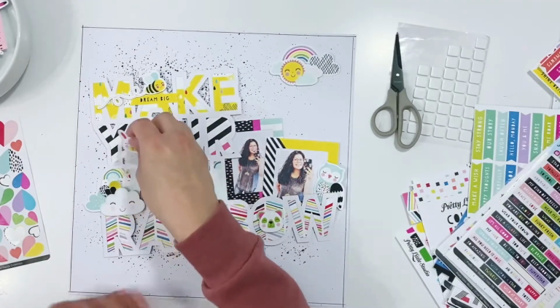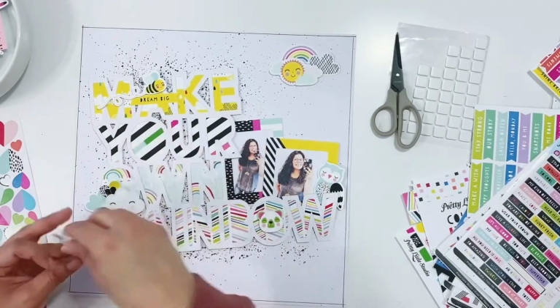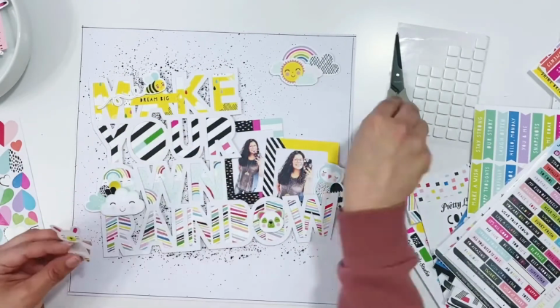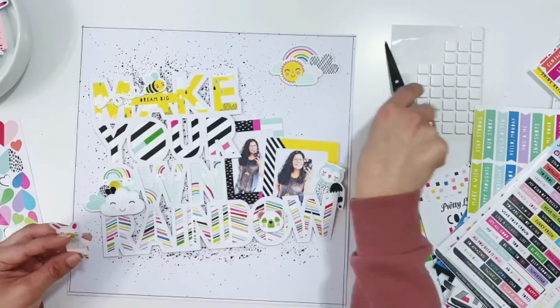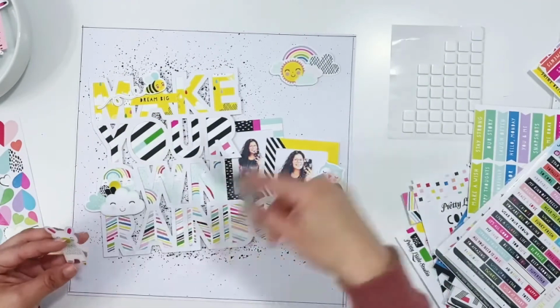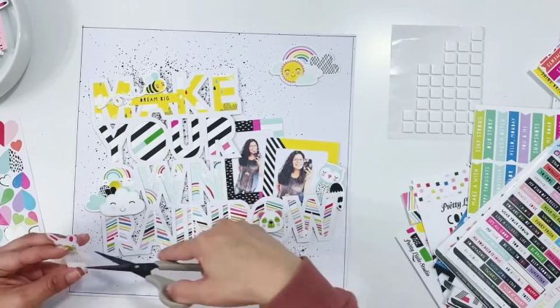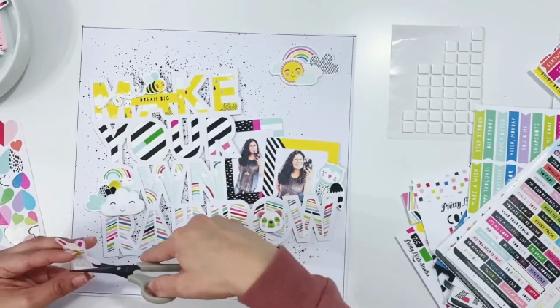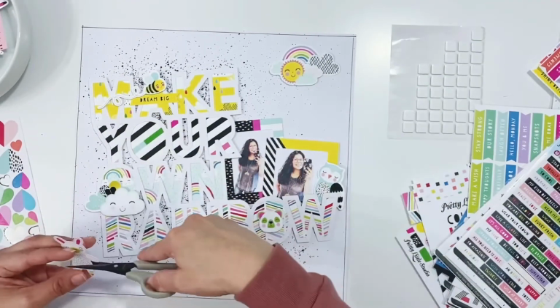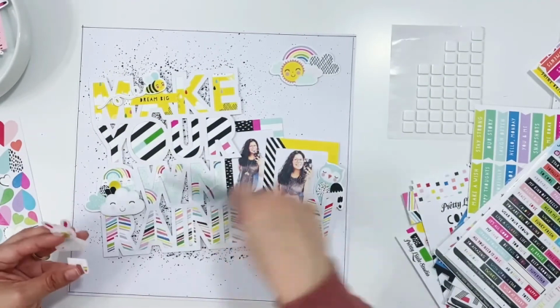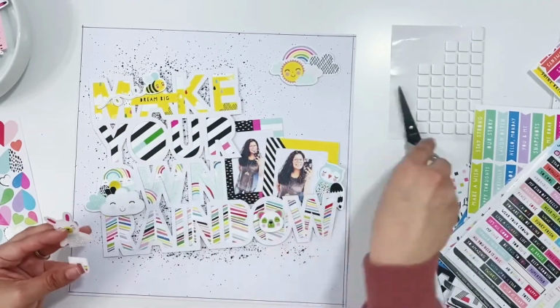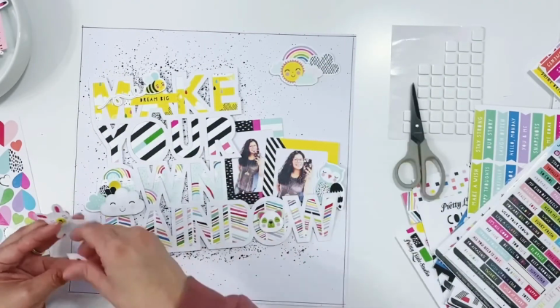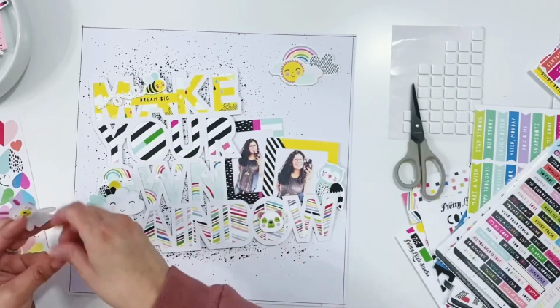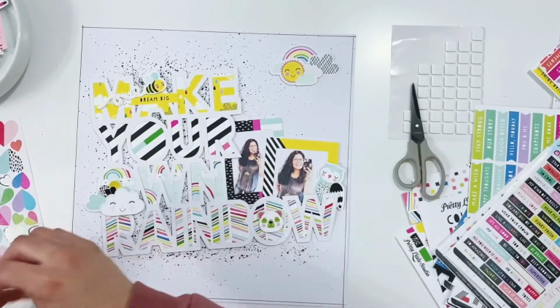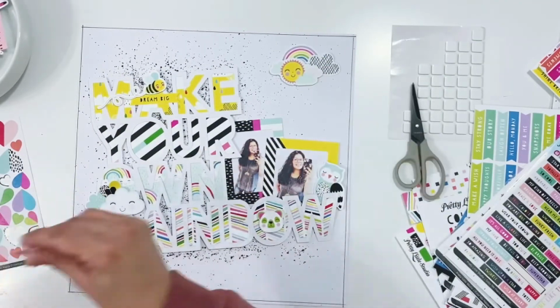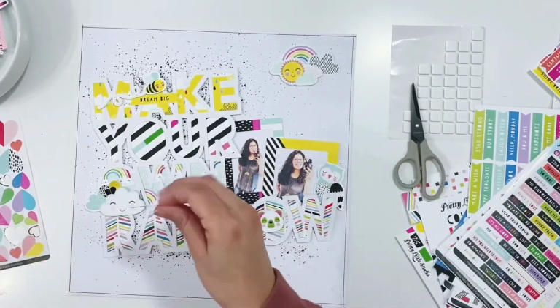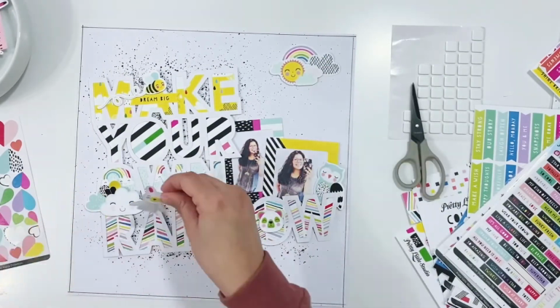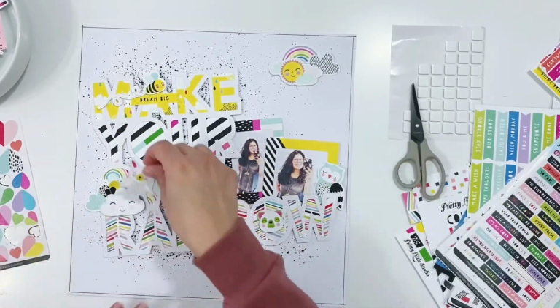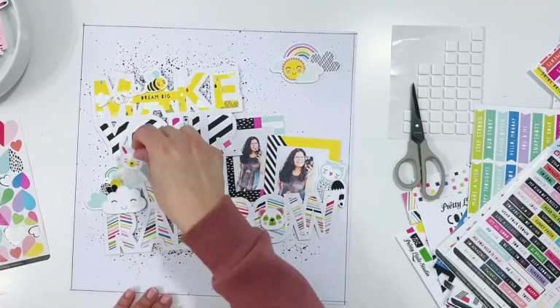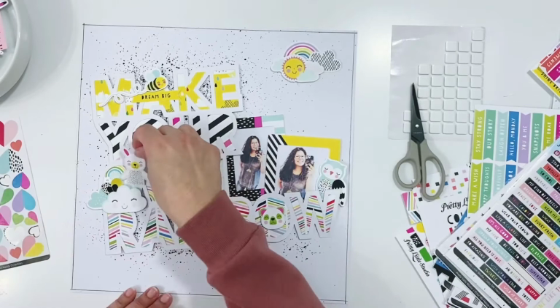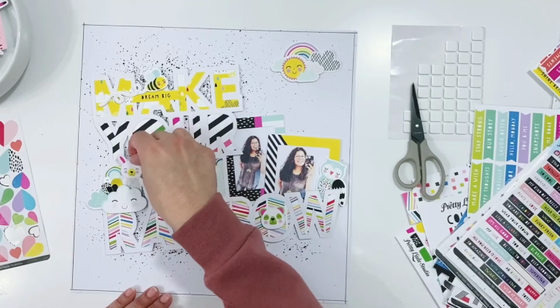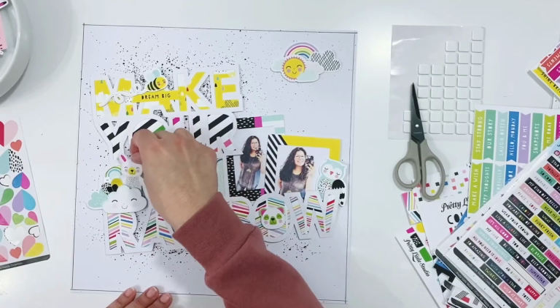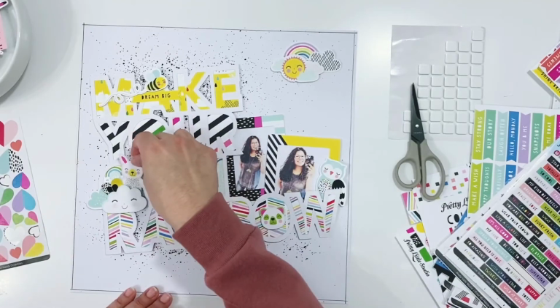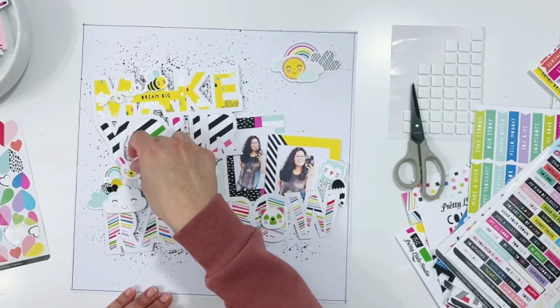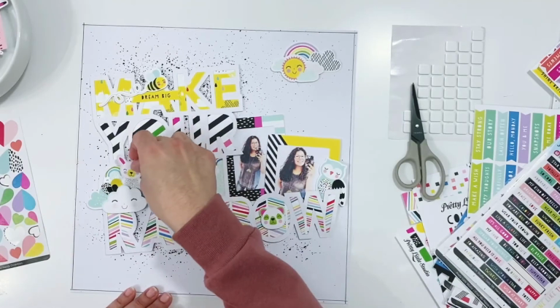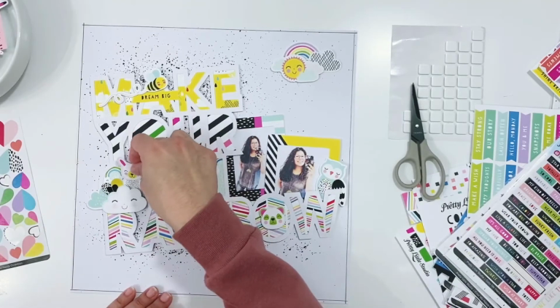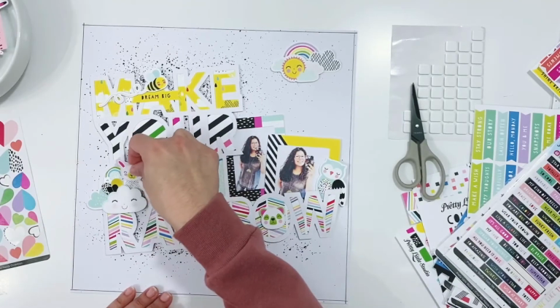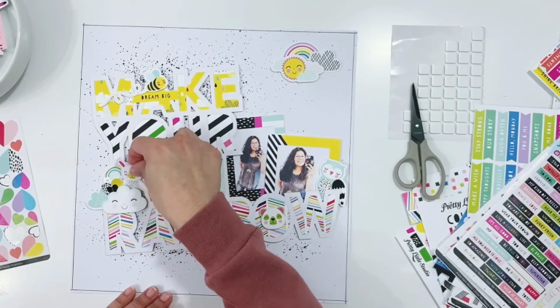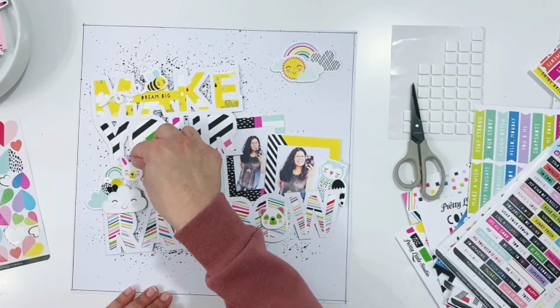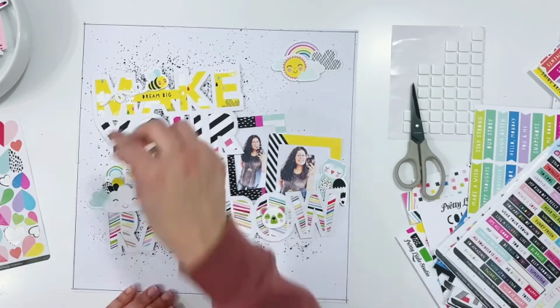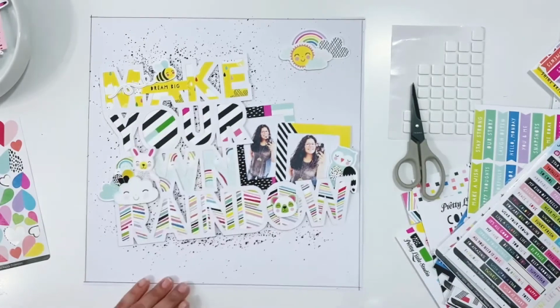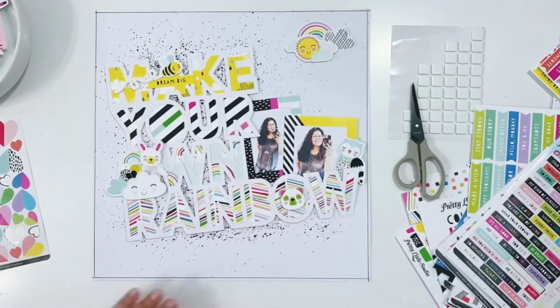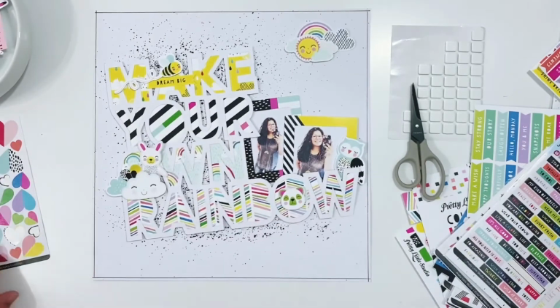I'm also going to take this little critter — he's super cute — and just chop him in half and nestle him in there as well, right above the clouds.